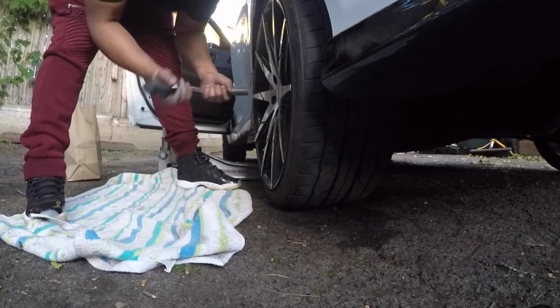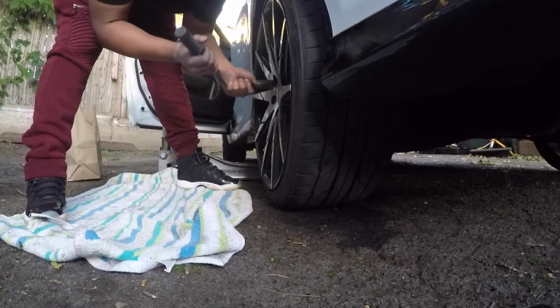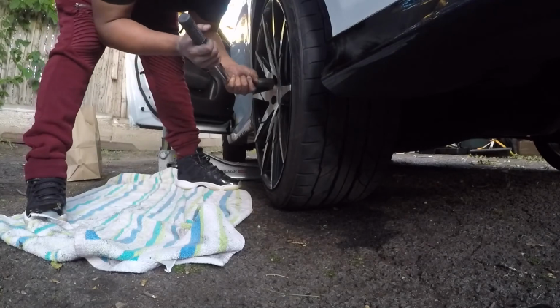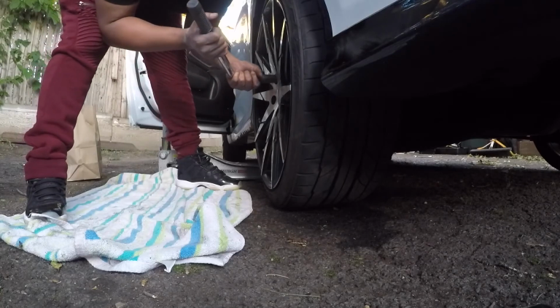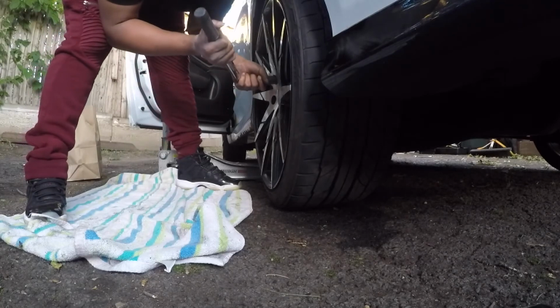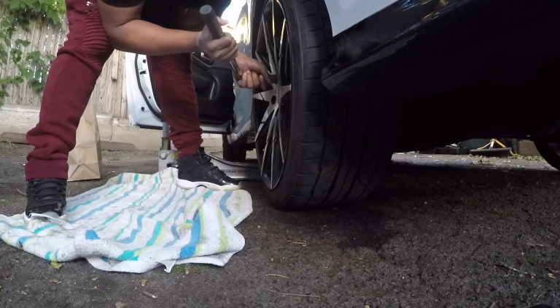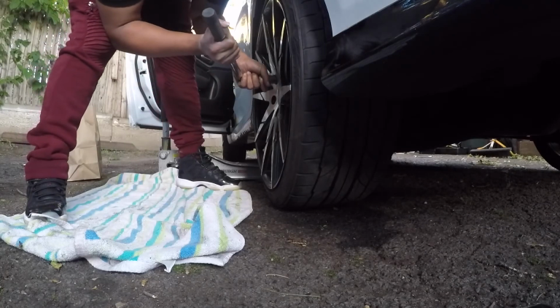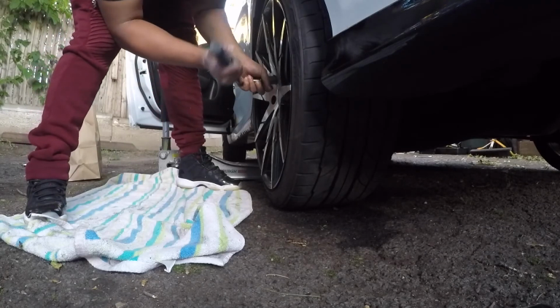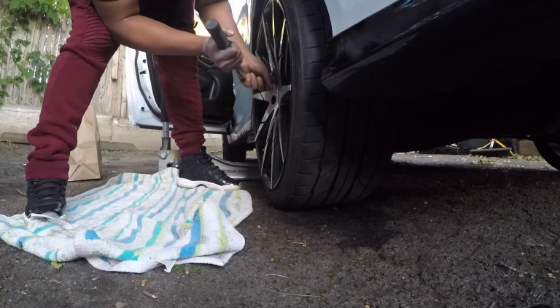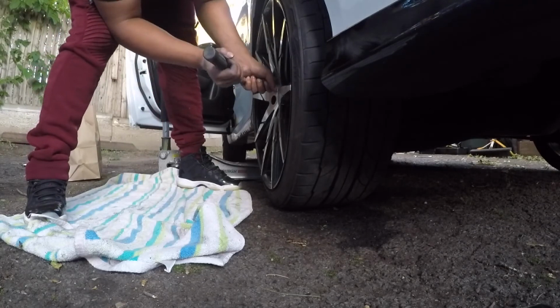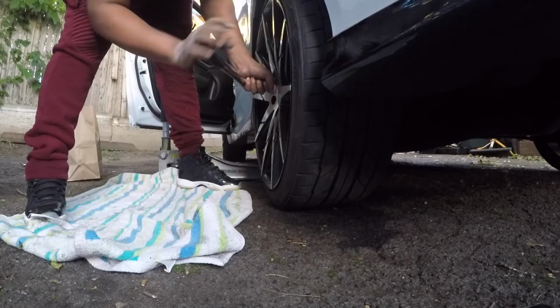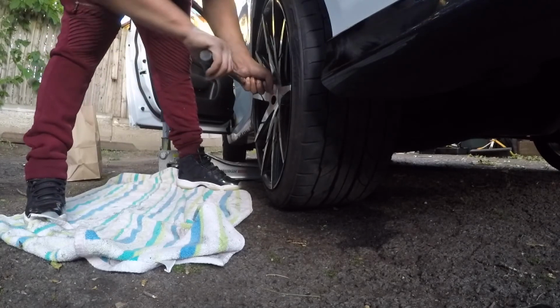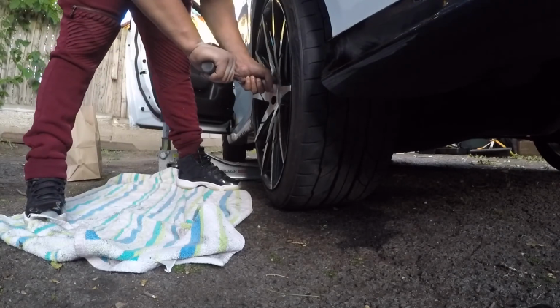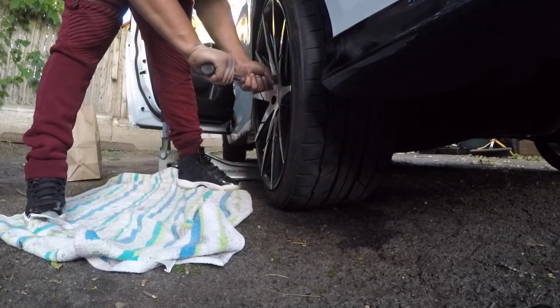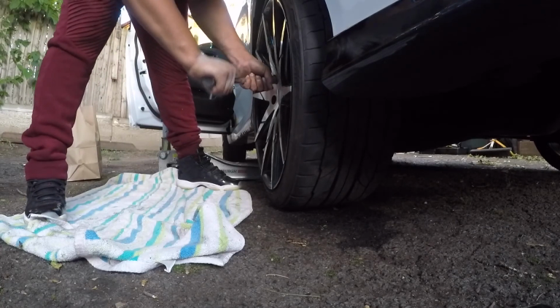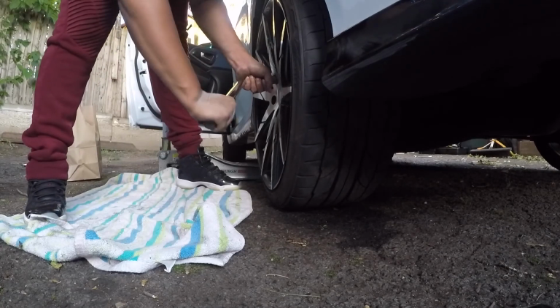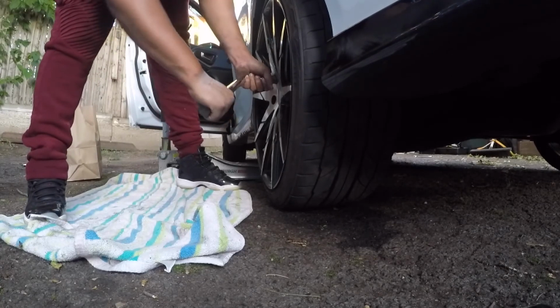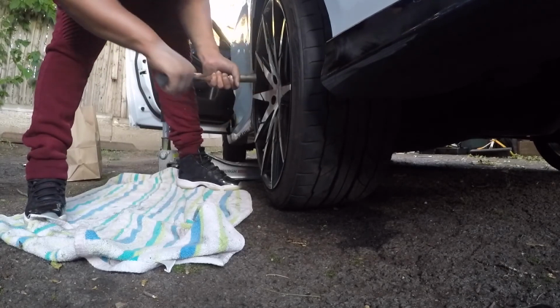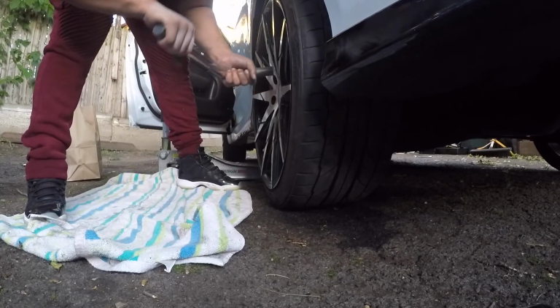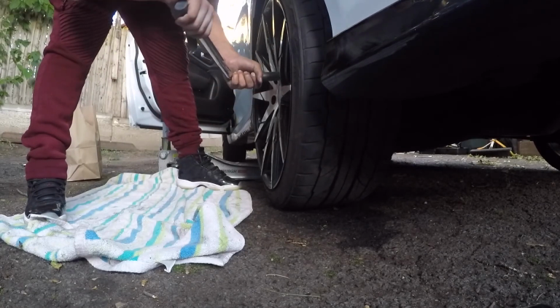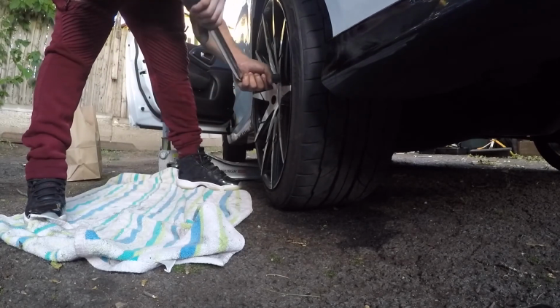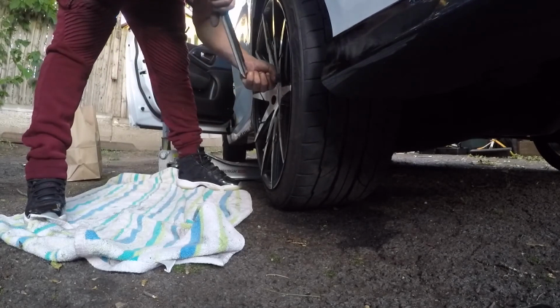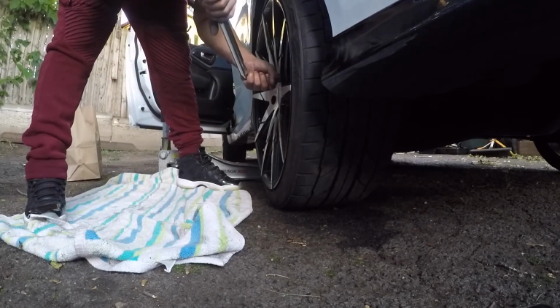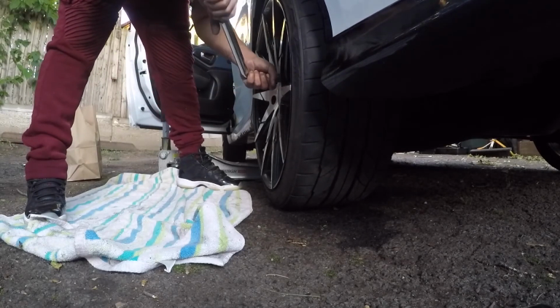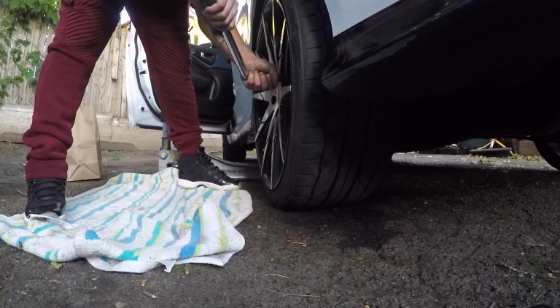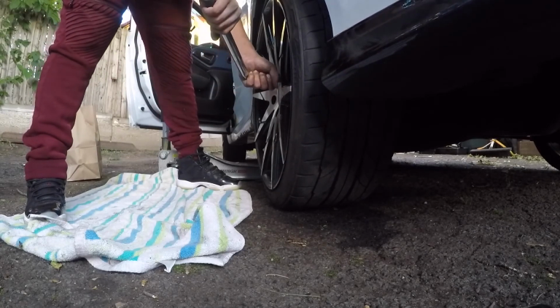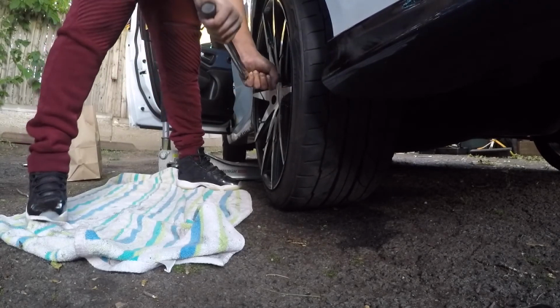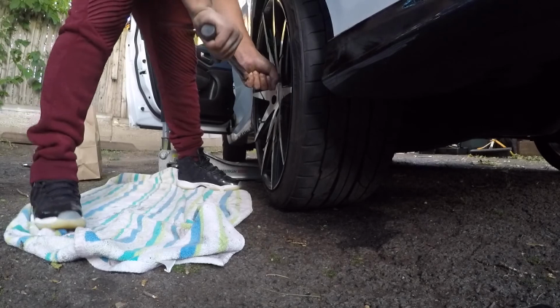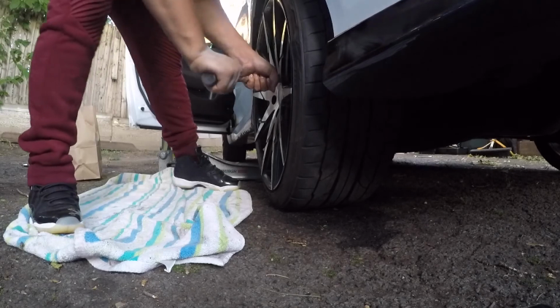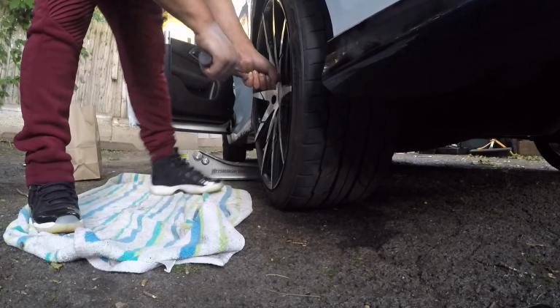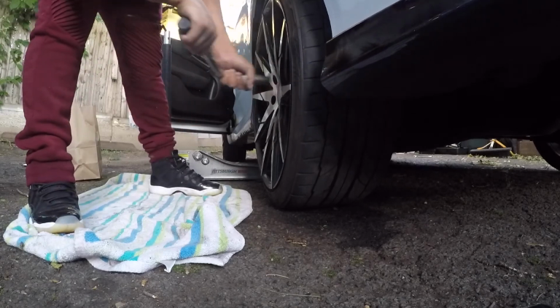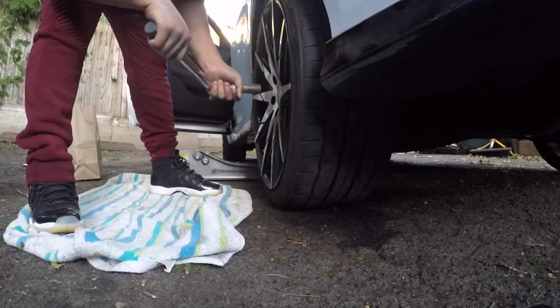Got this last tire on, all I gotta do is tighten these up and we good to go.